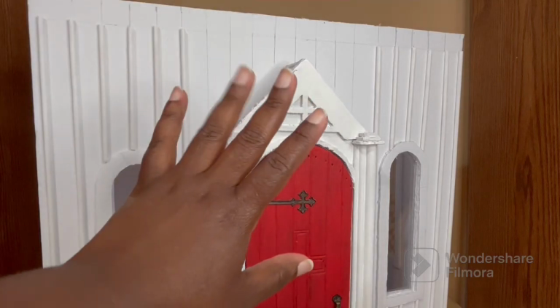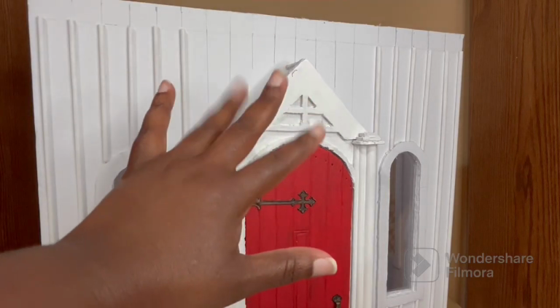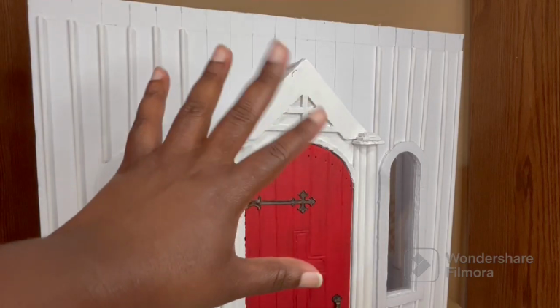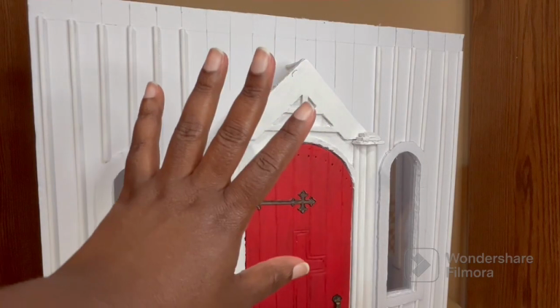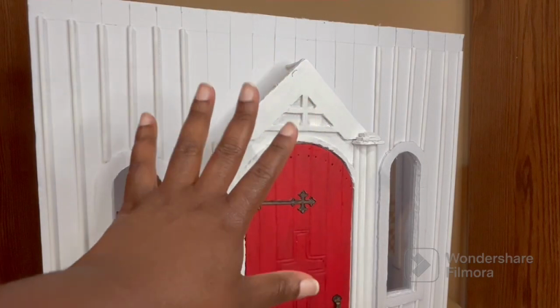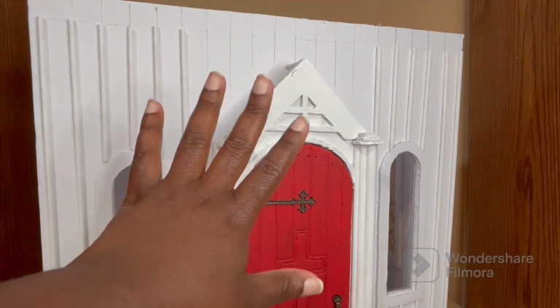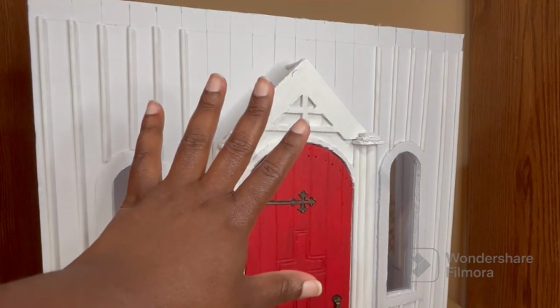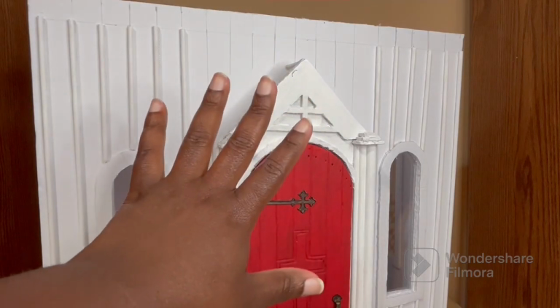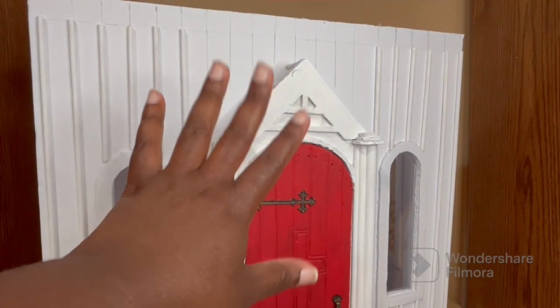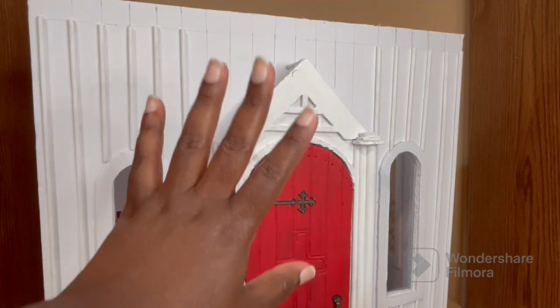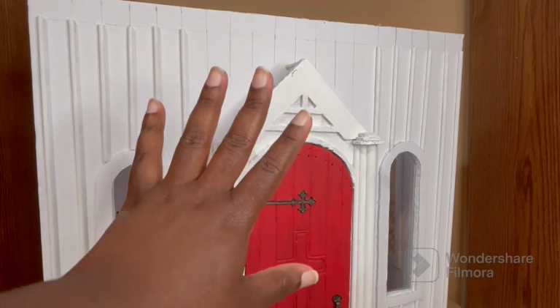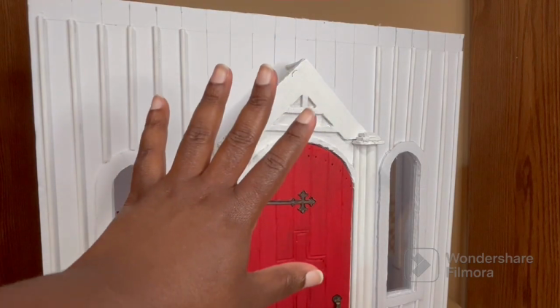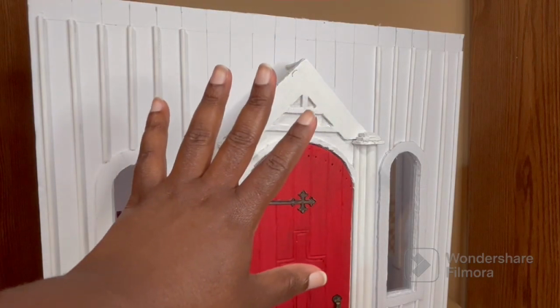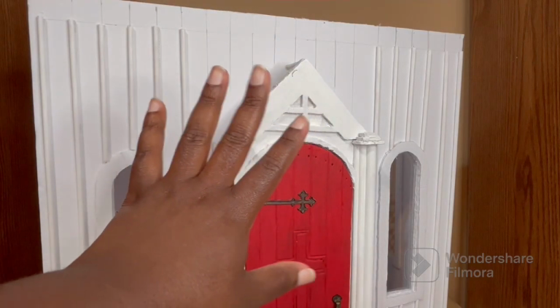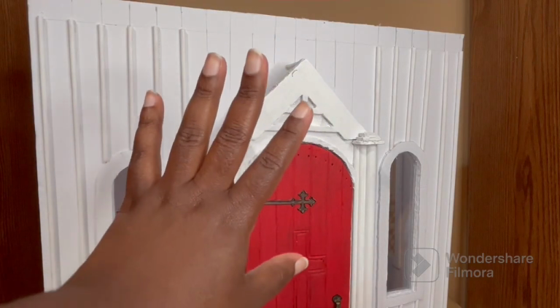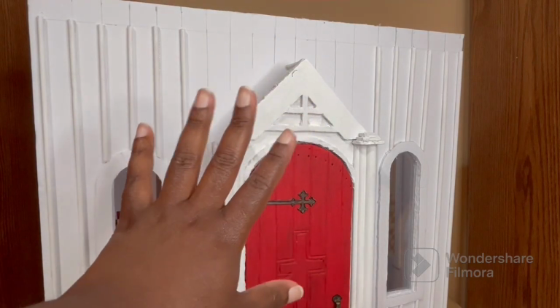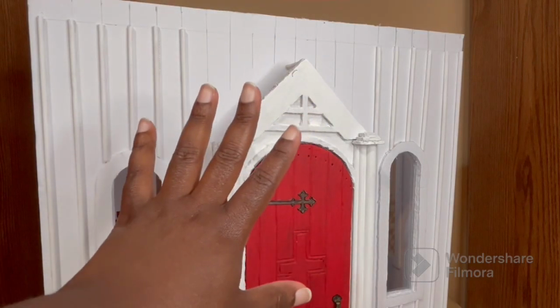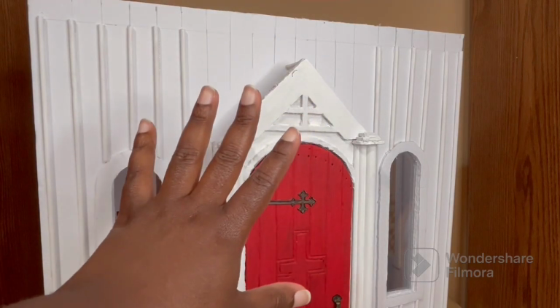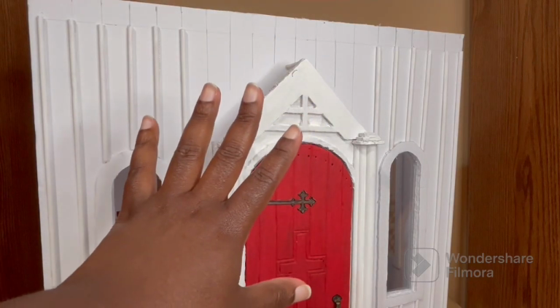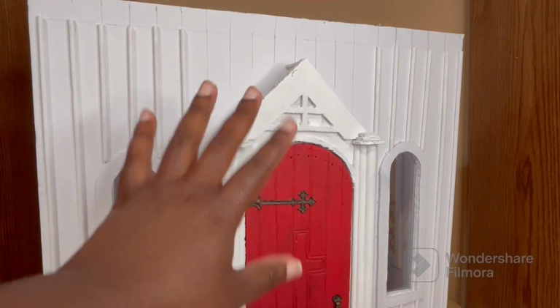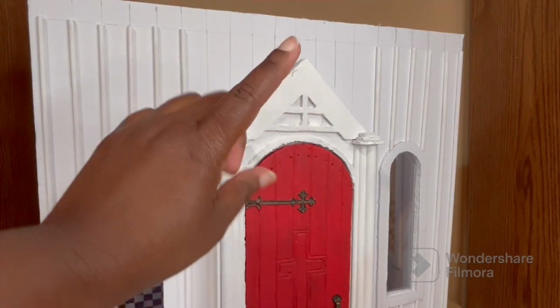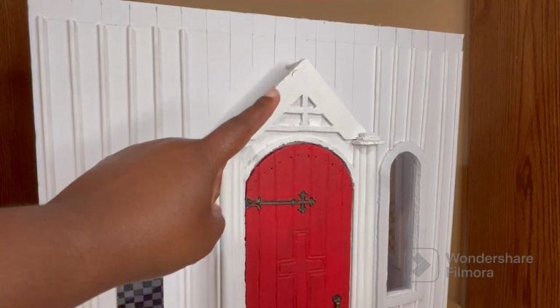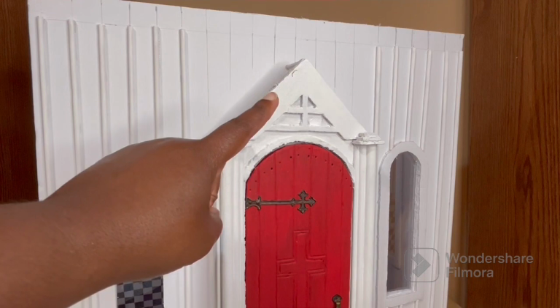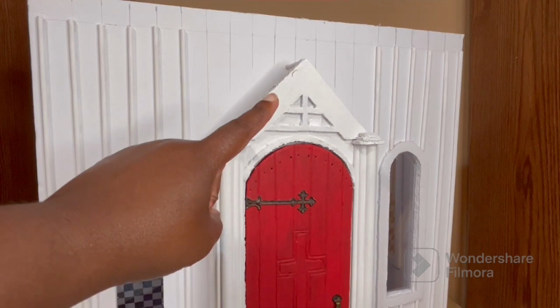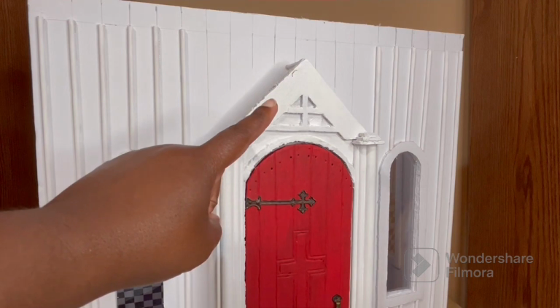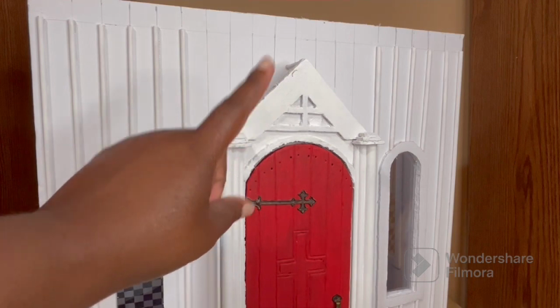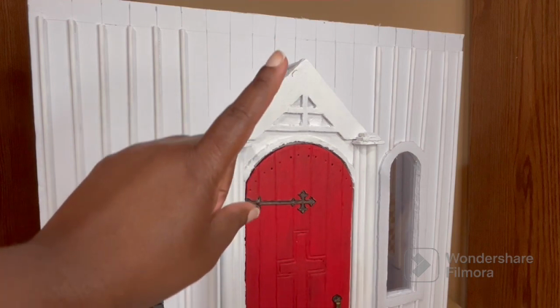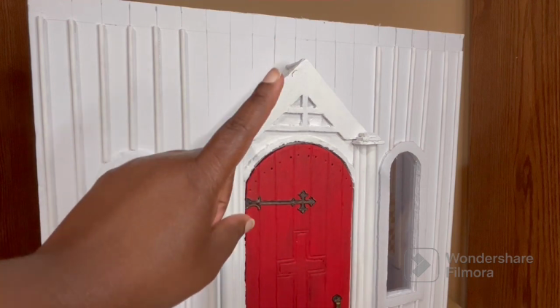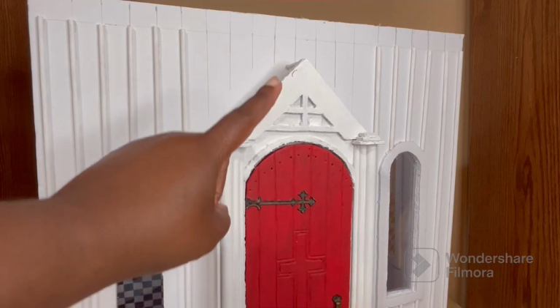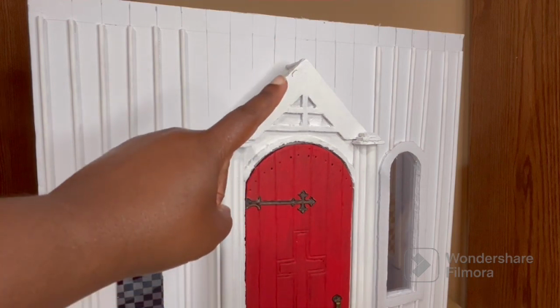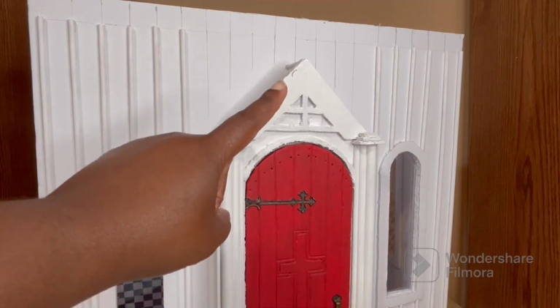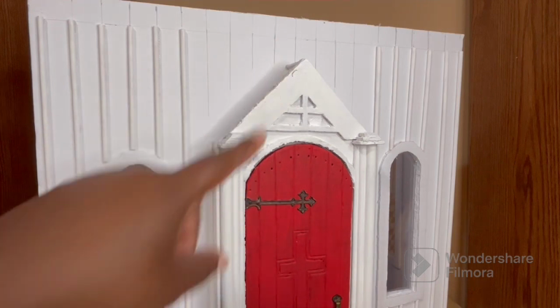Hey y'all, it's your friend Dee, and in today's video we're finally going to be putting the roof on the church, so let's get into it.